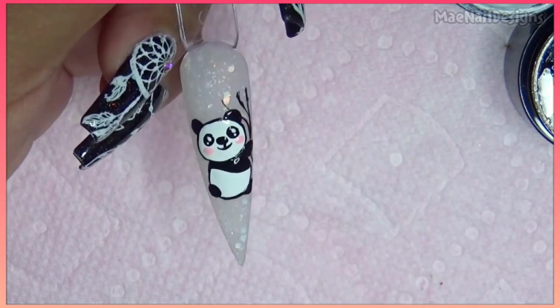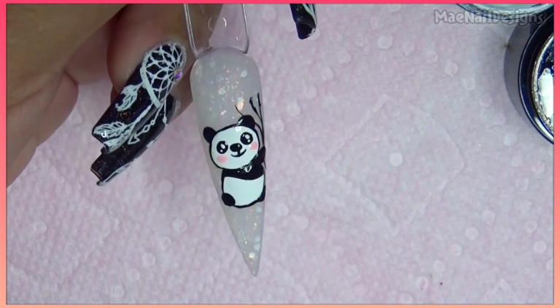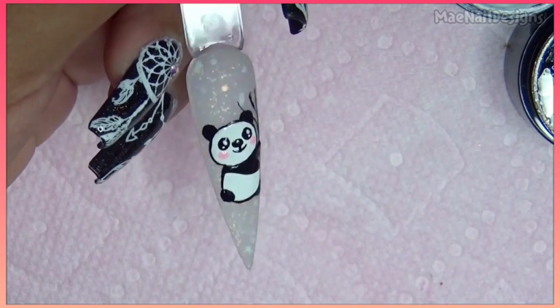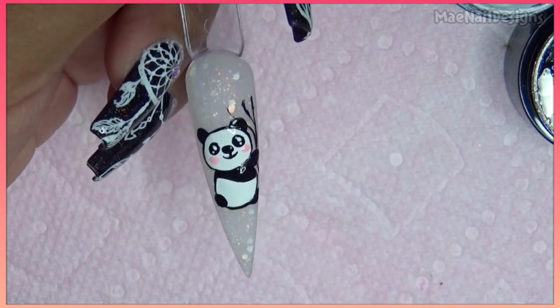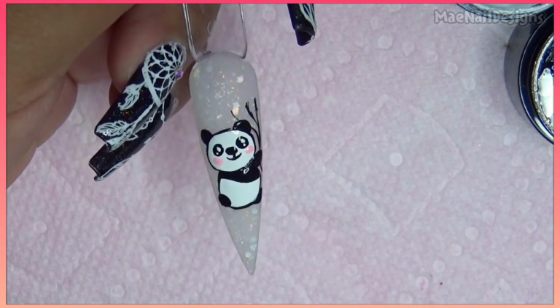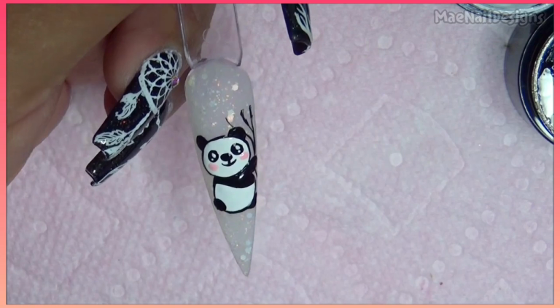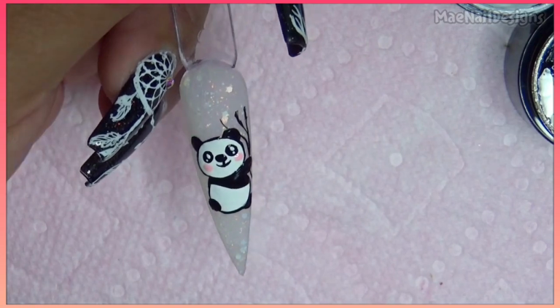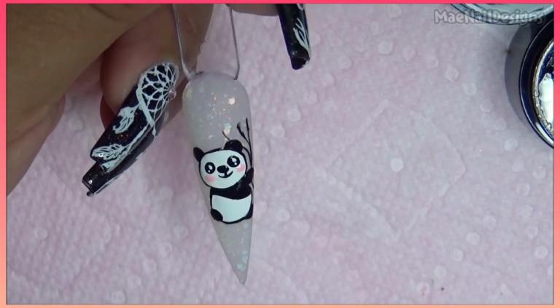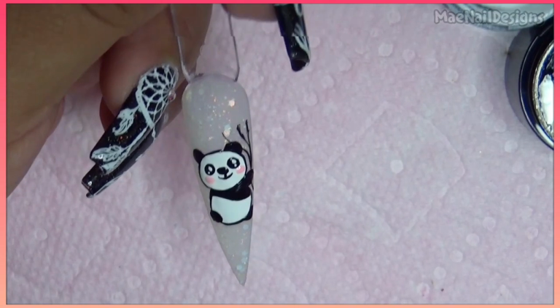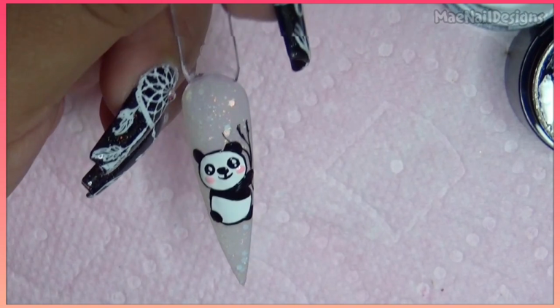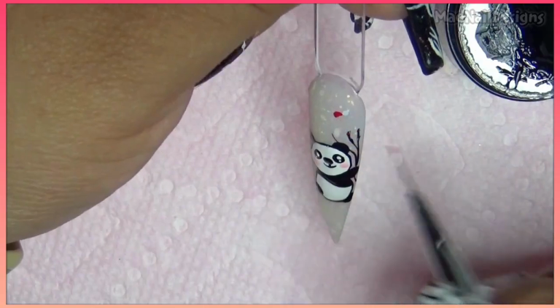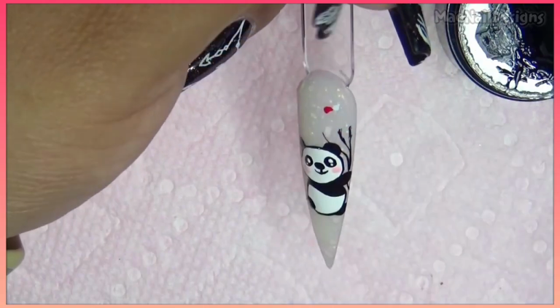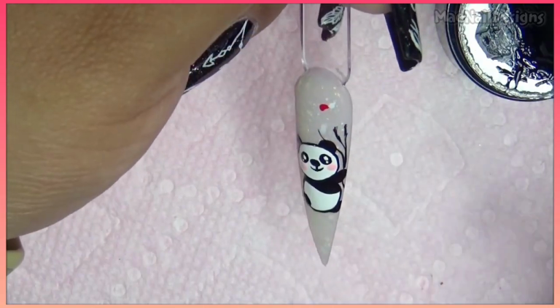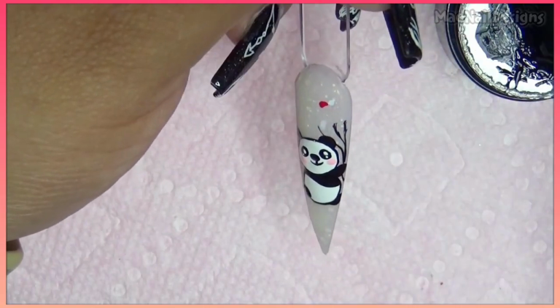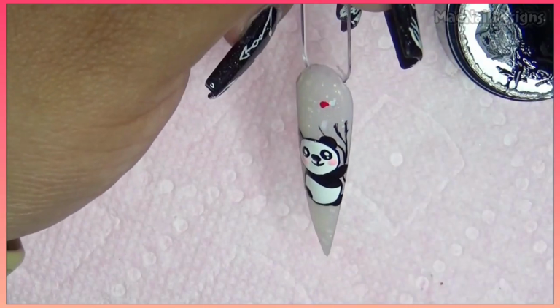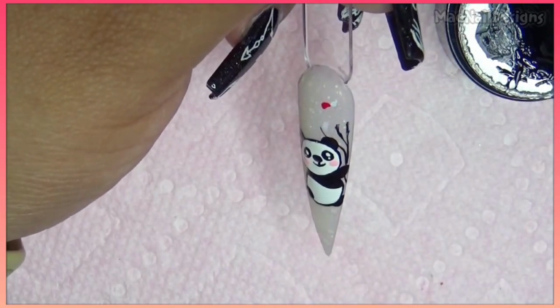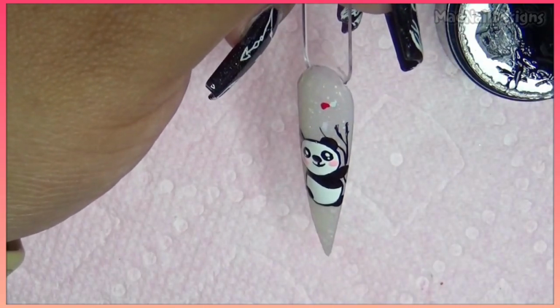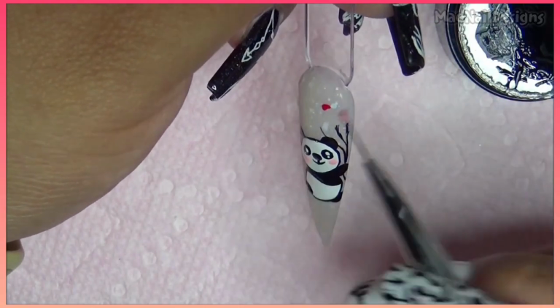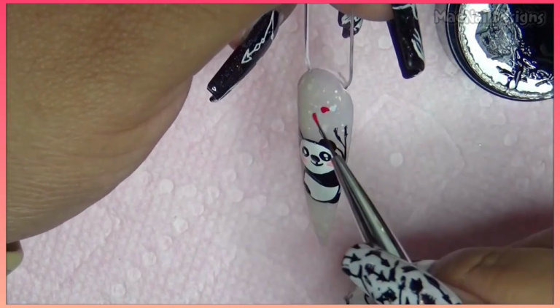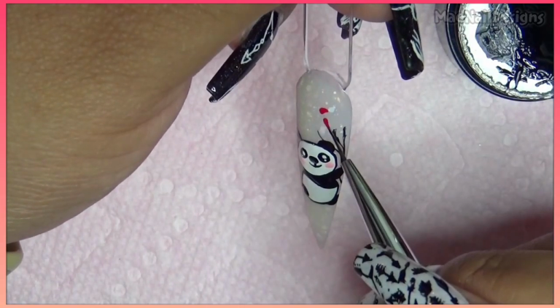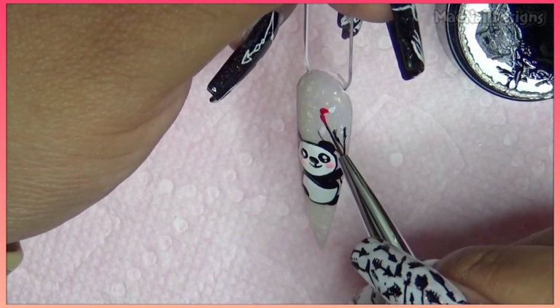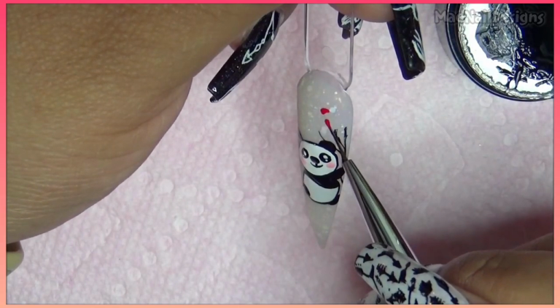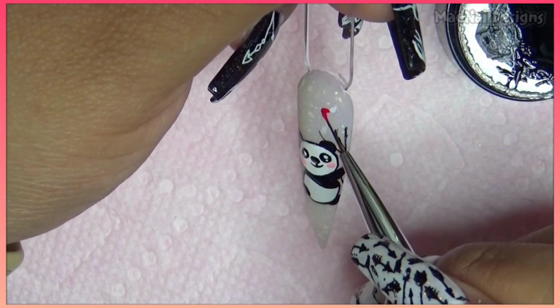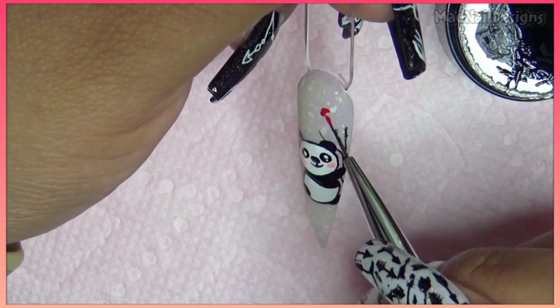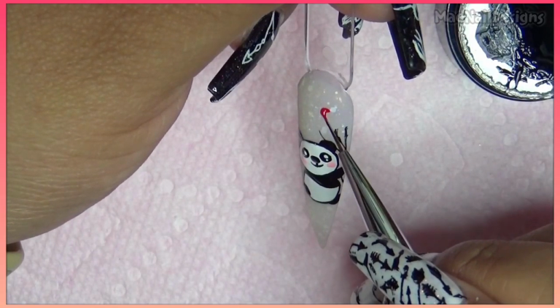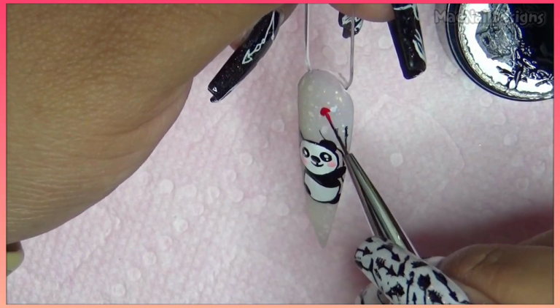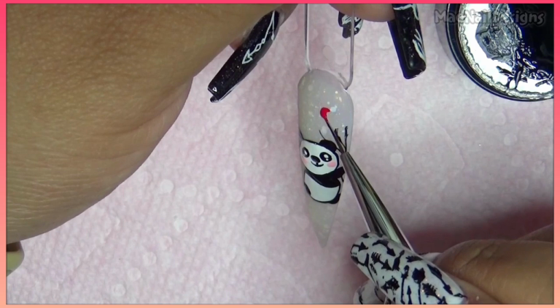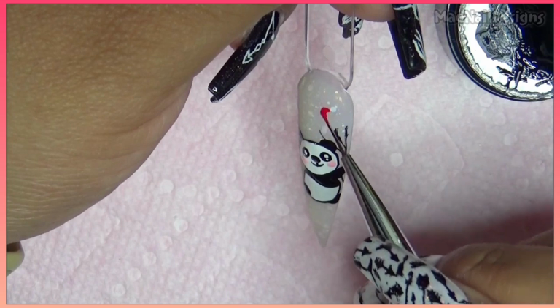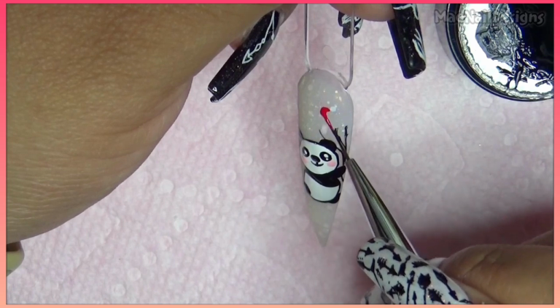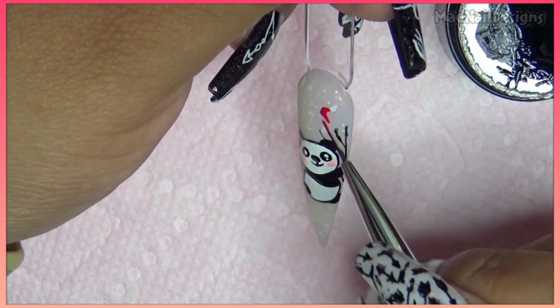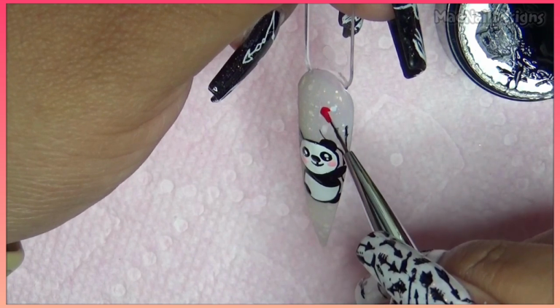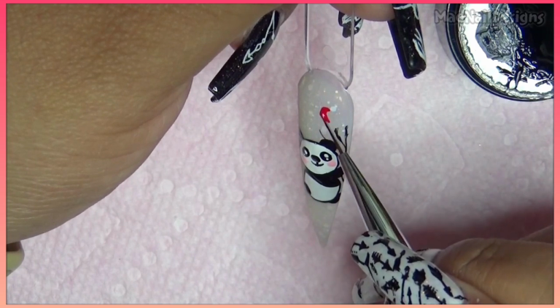Flash cure this. Now I'm going in with the red painting gel and just draw the heart-shape balloons.